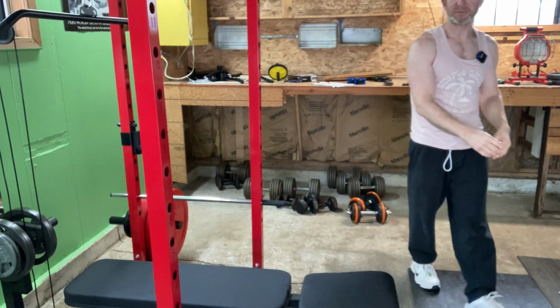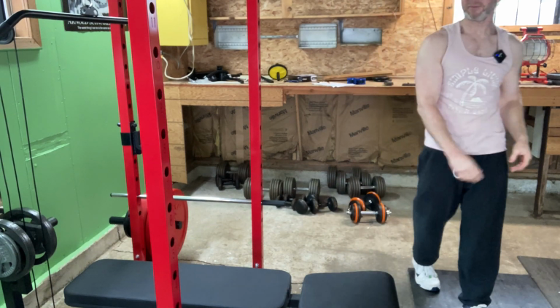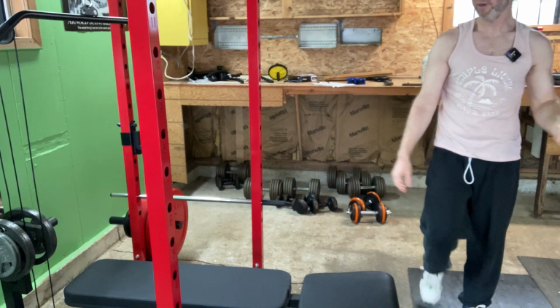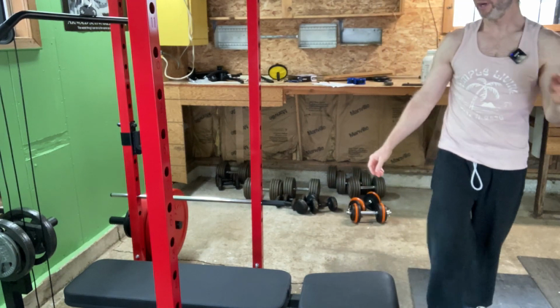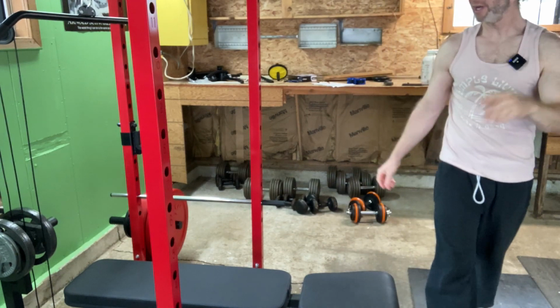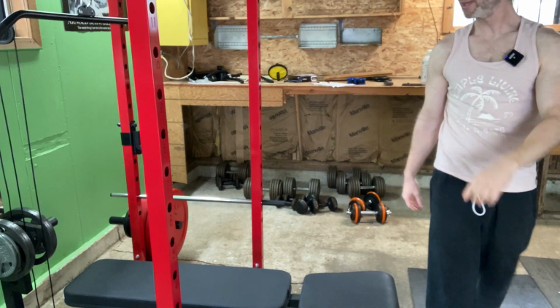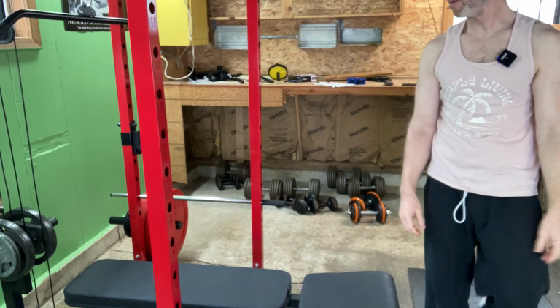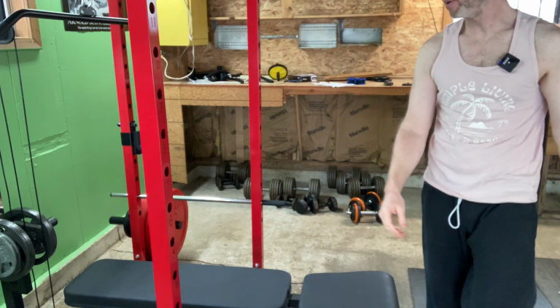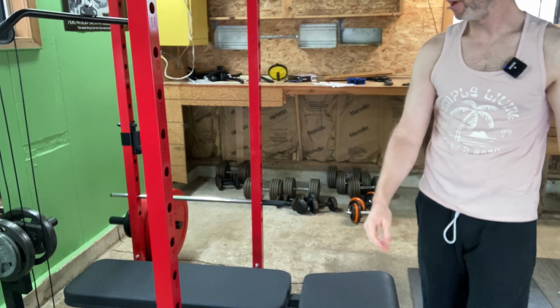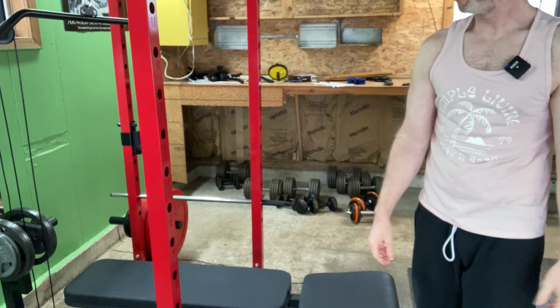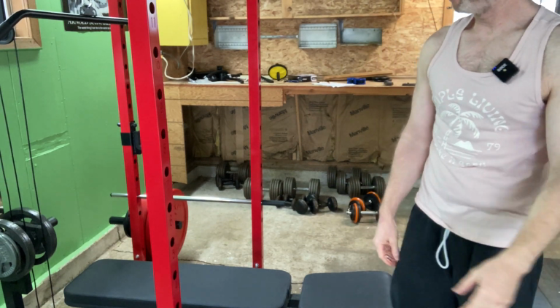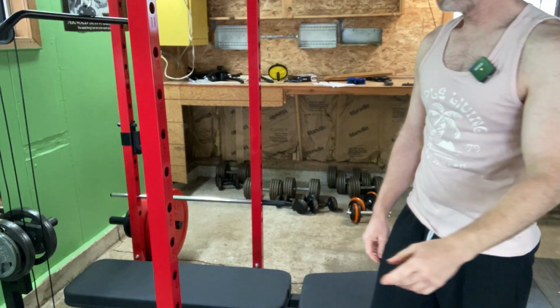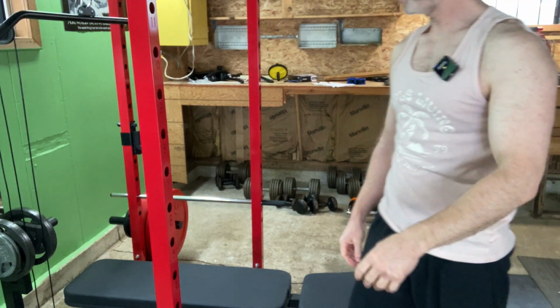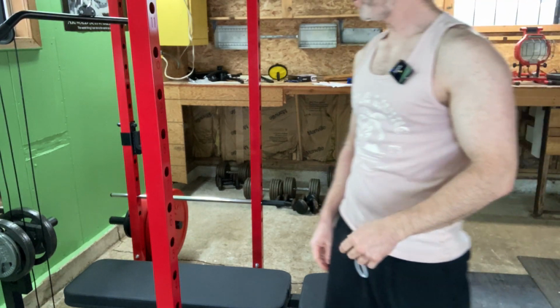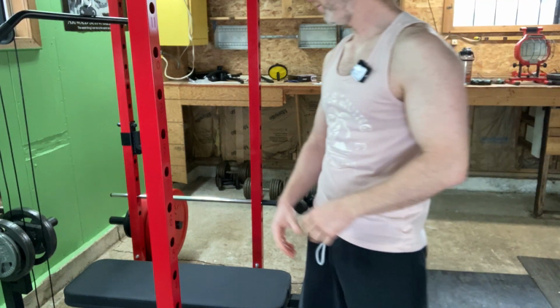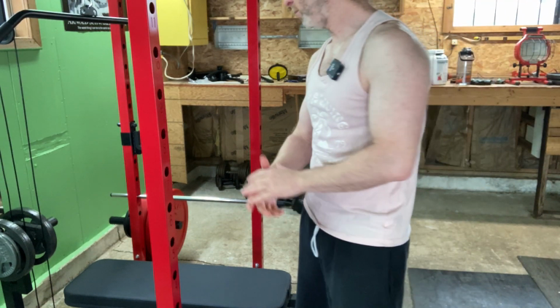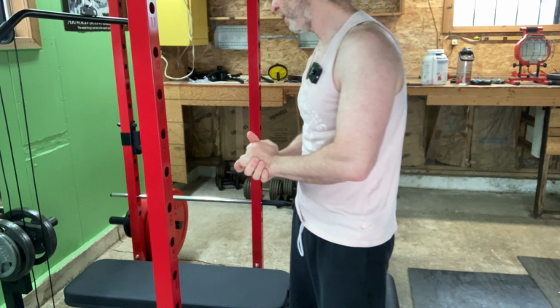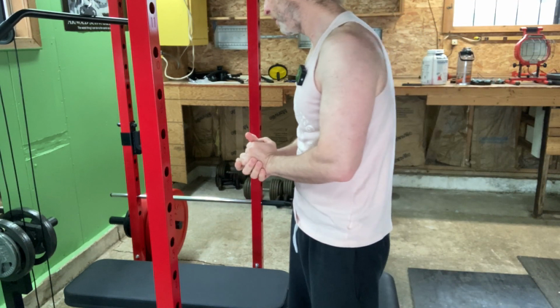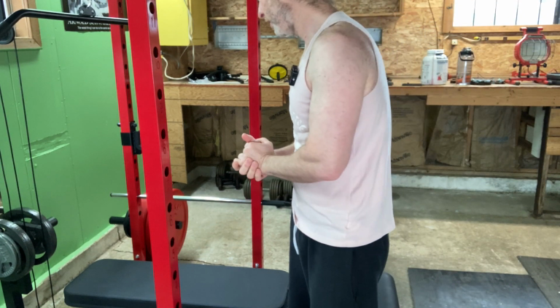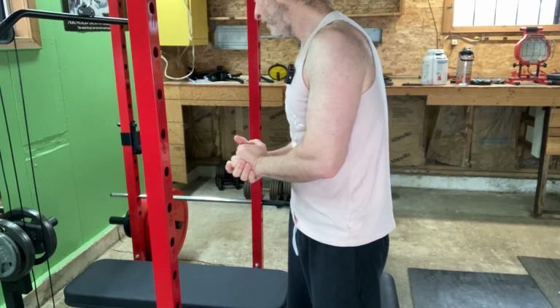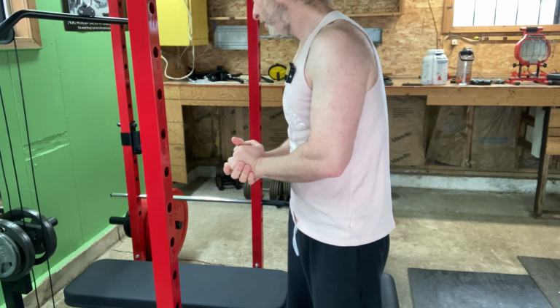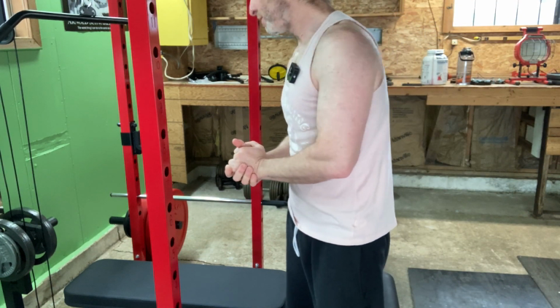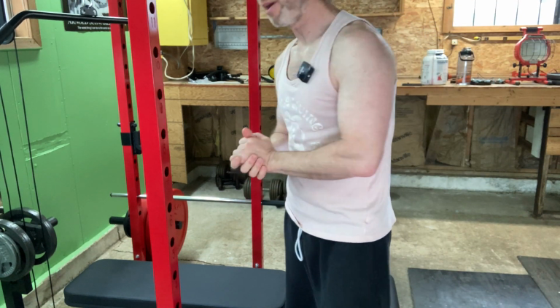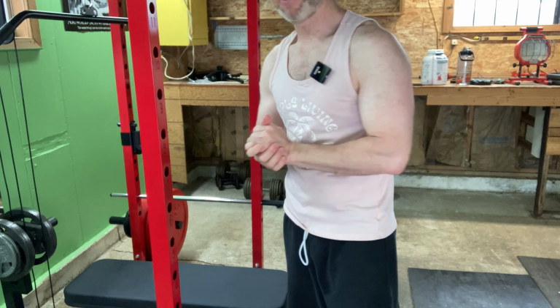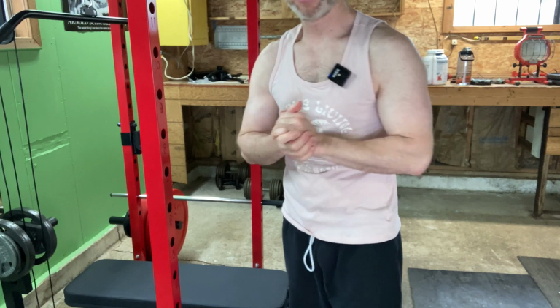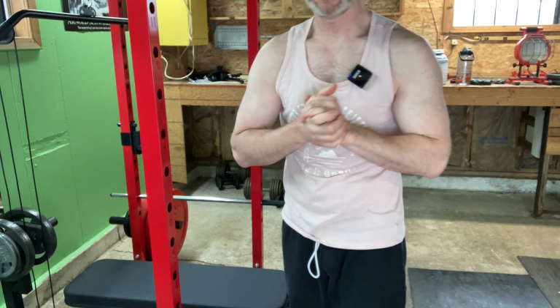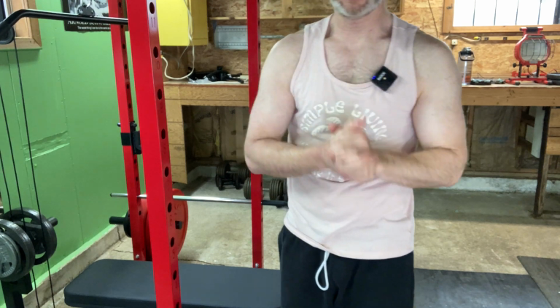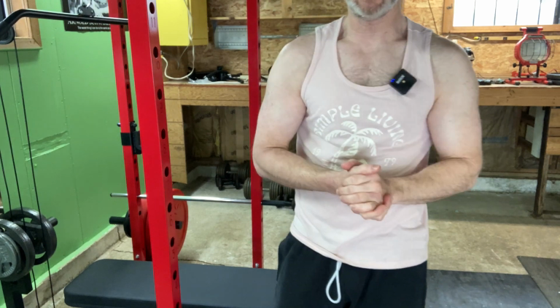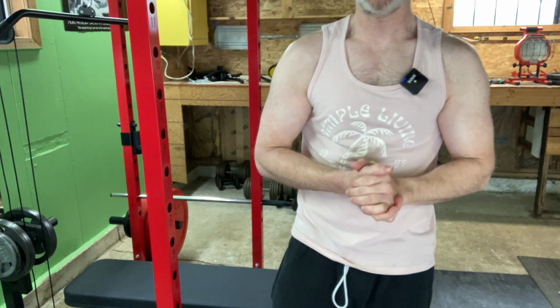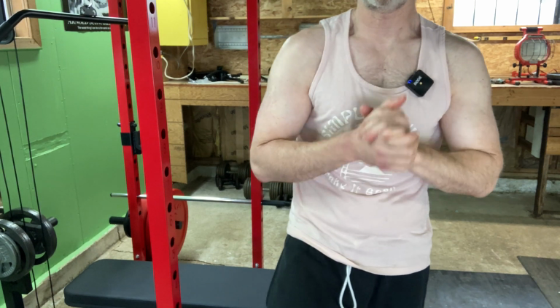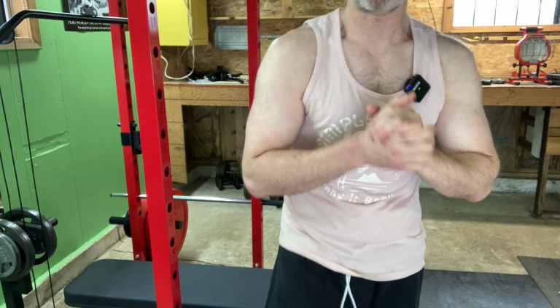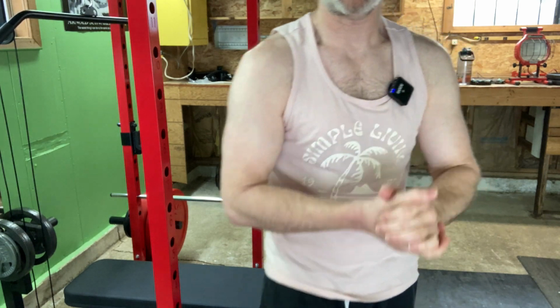Next up, we're going to do some seated rows.